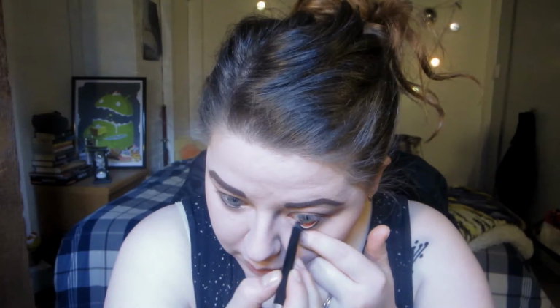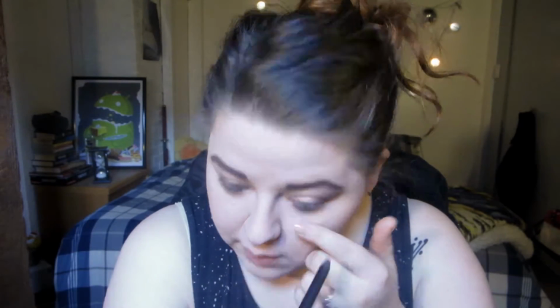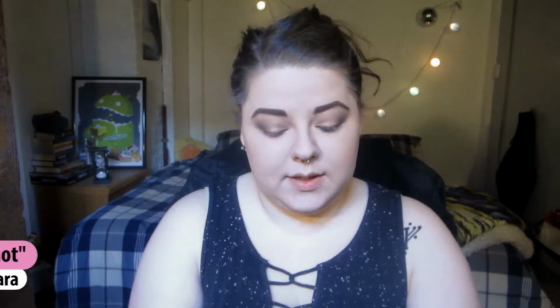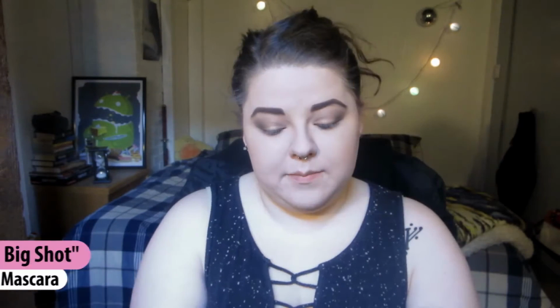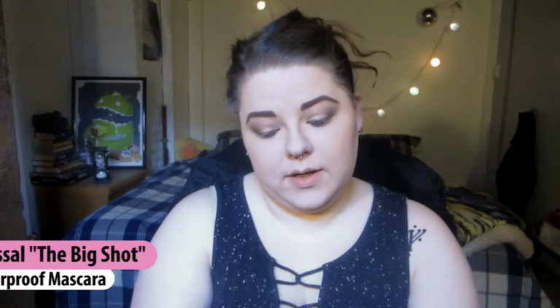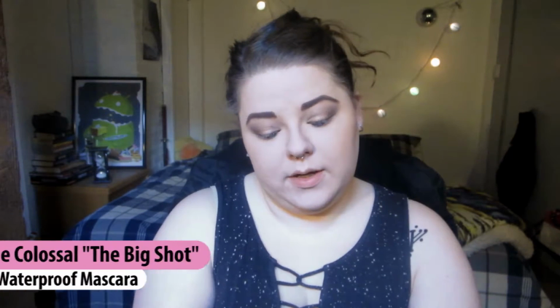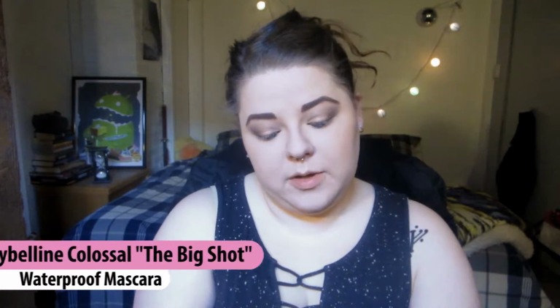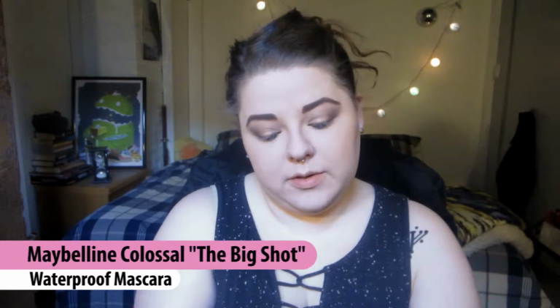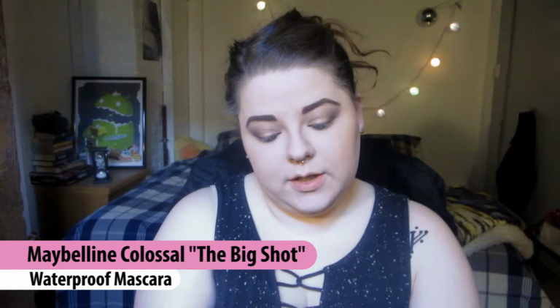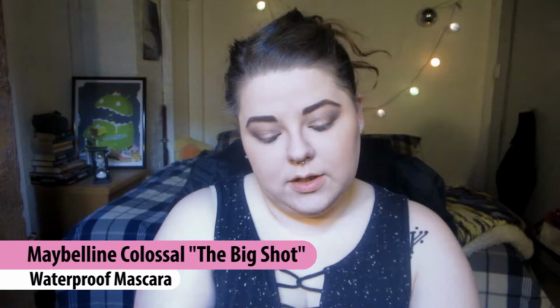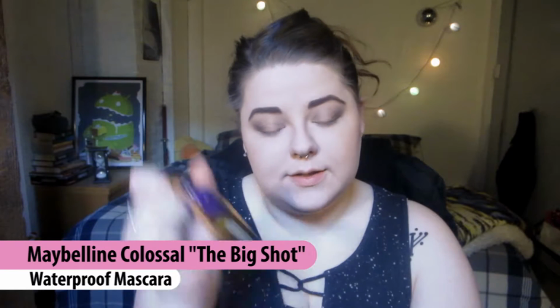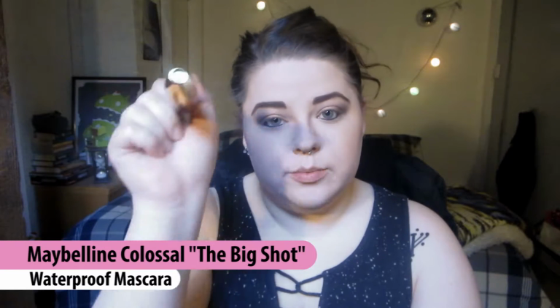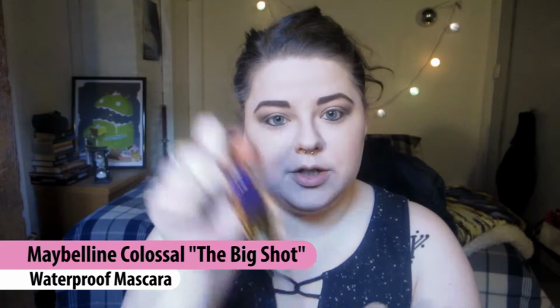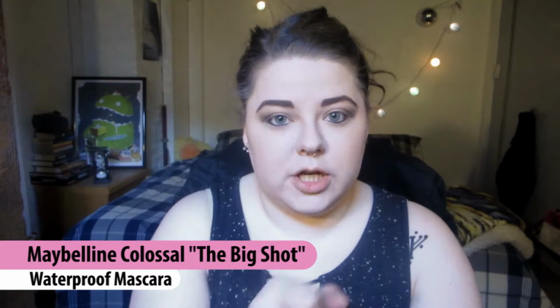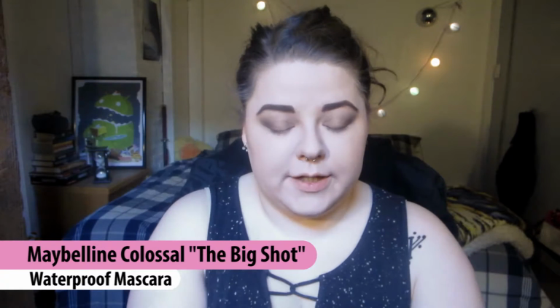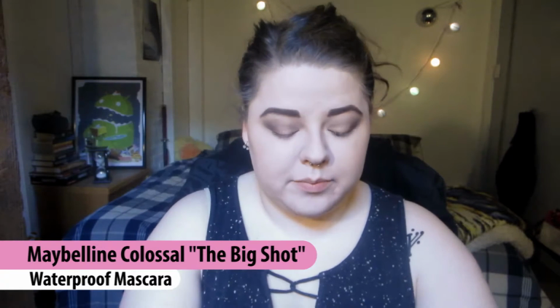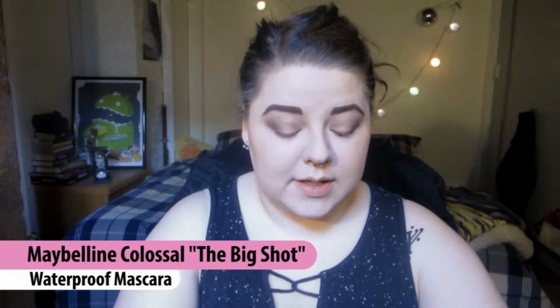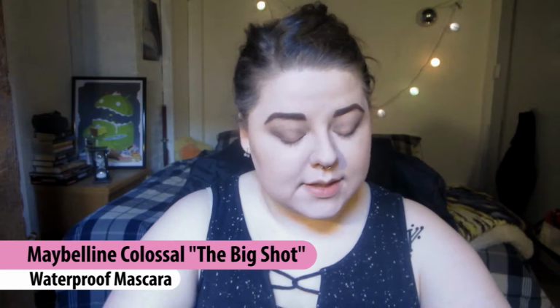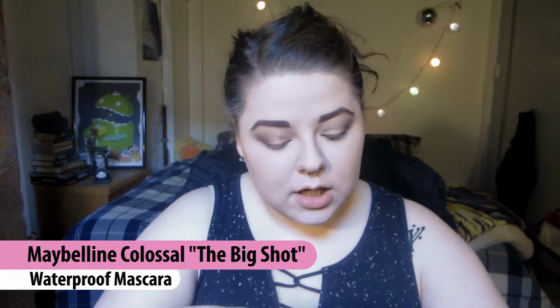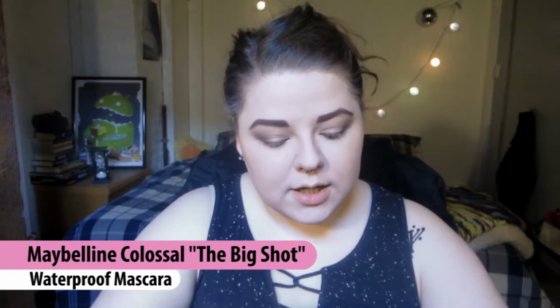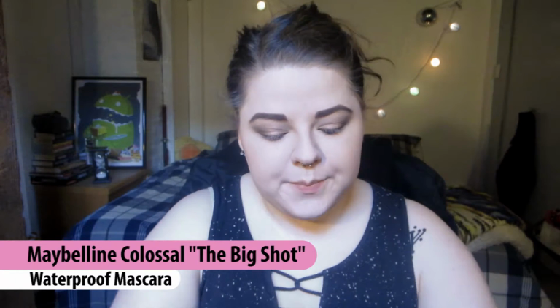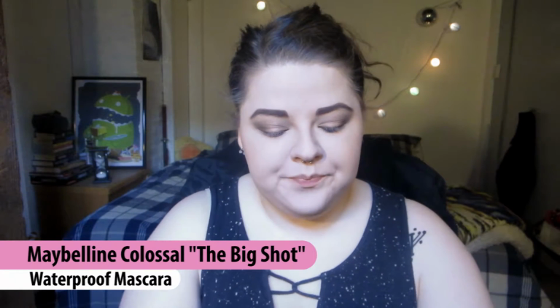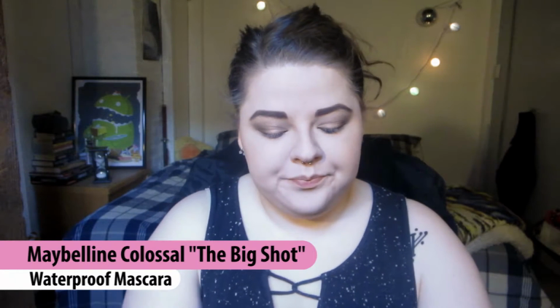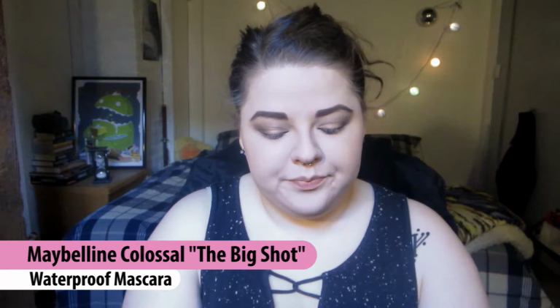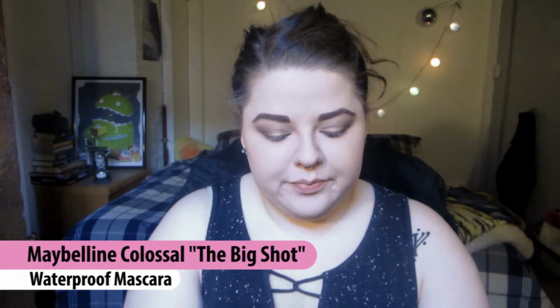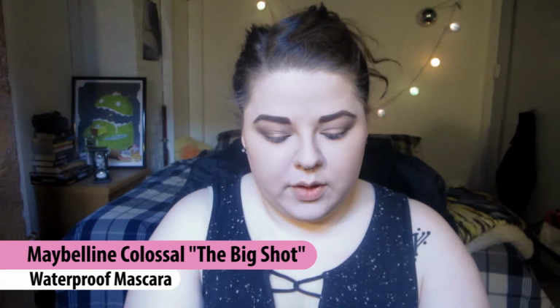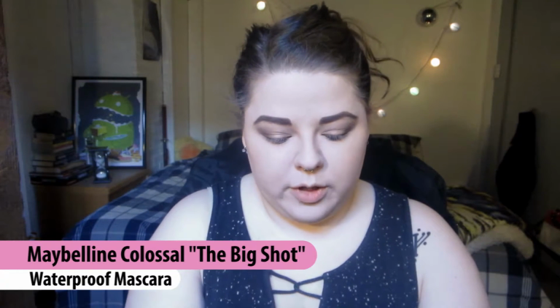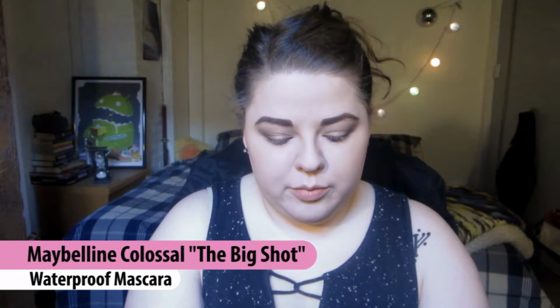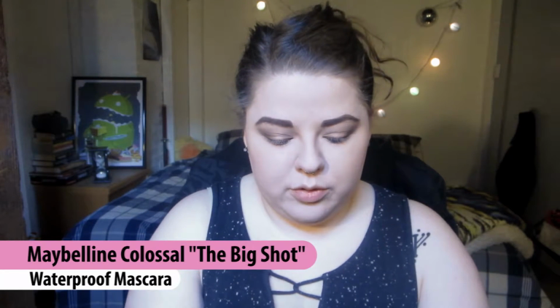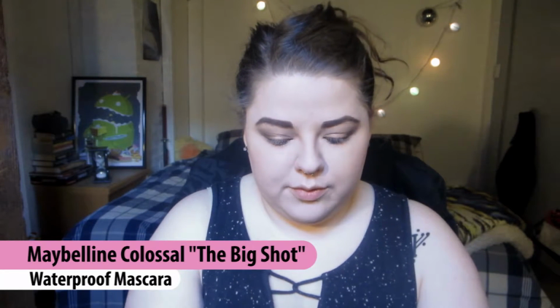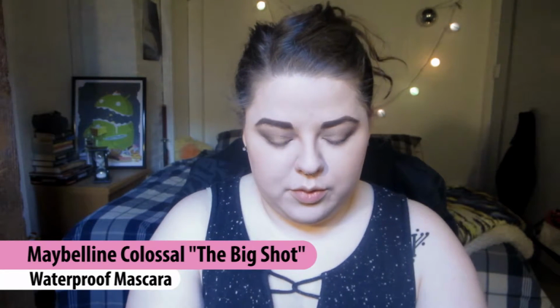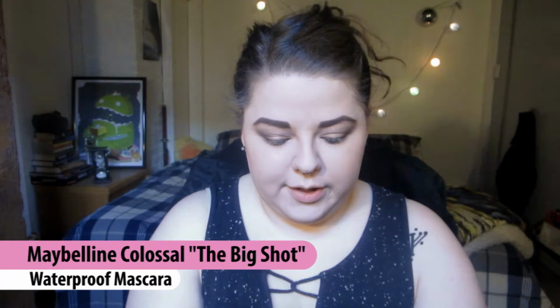And then my Maybelline Colossal Big Shot mascara, waterproof of course.